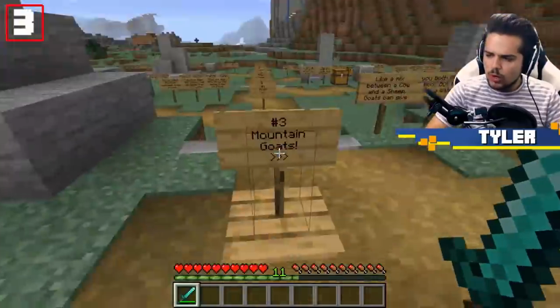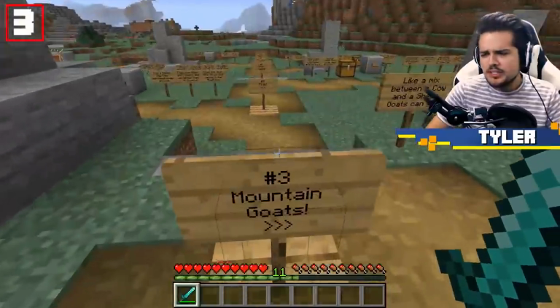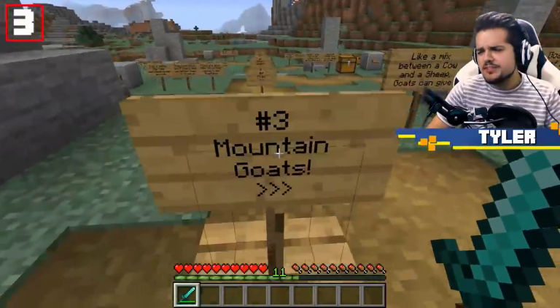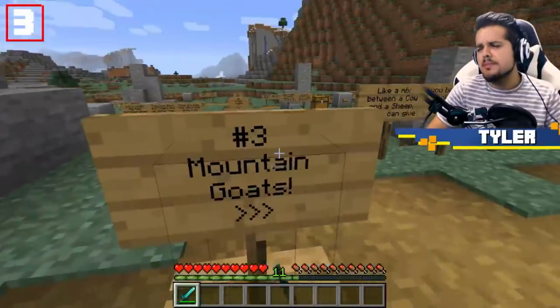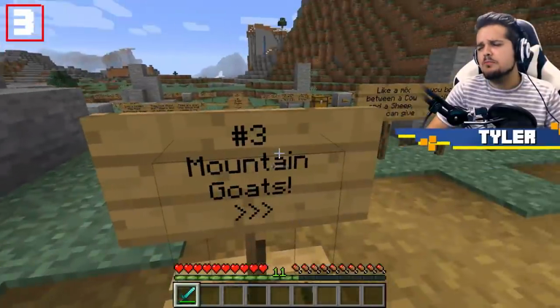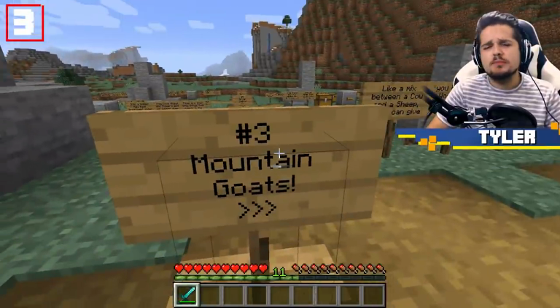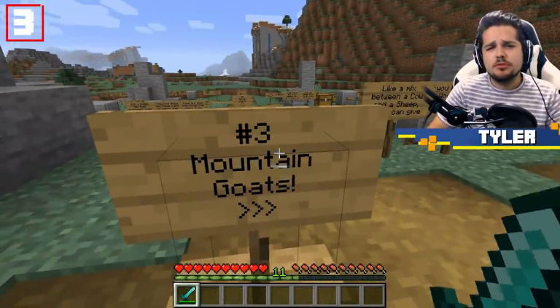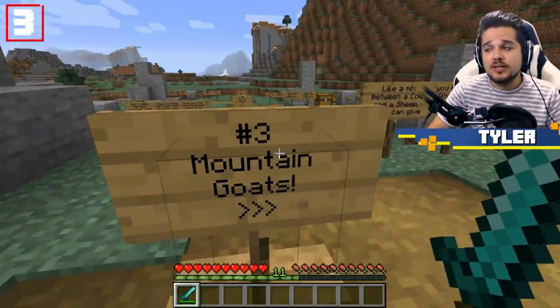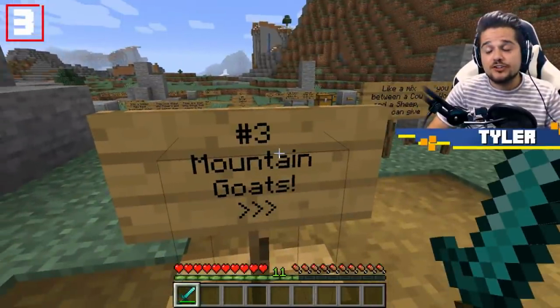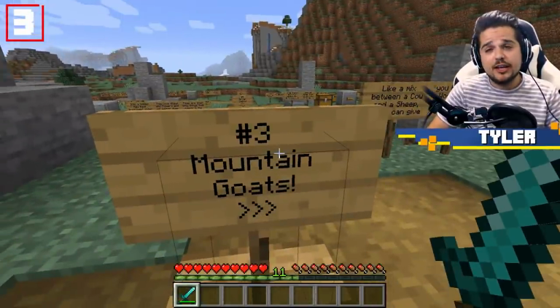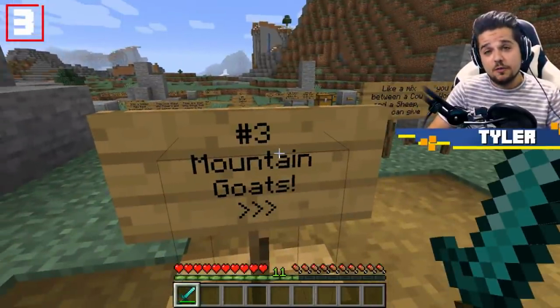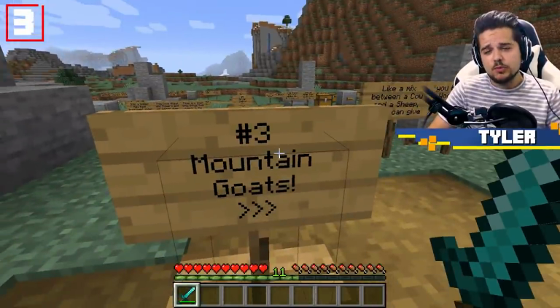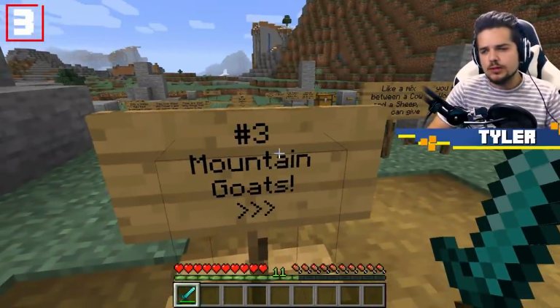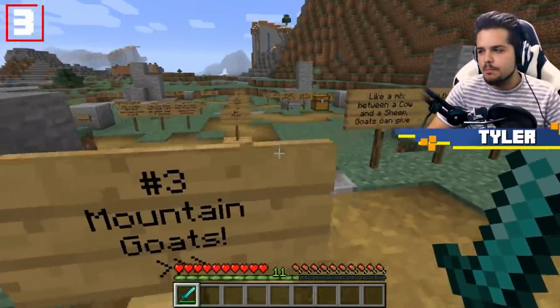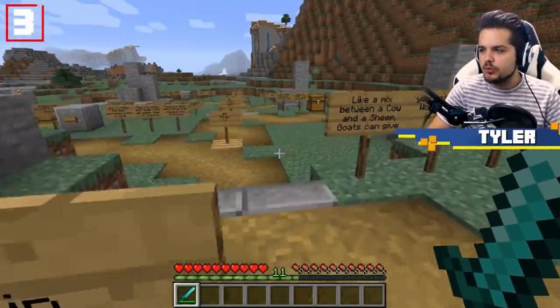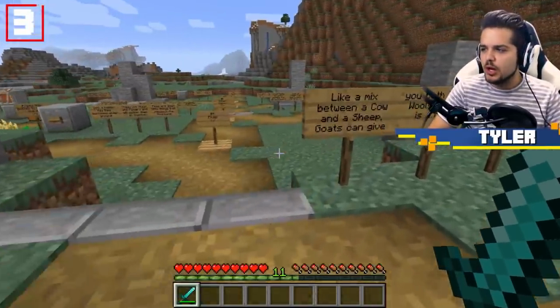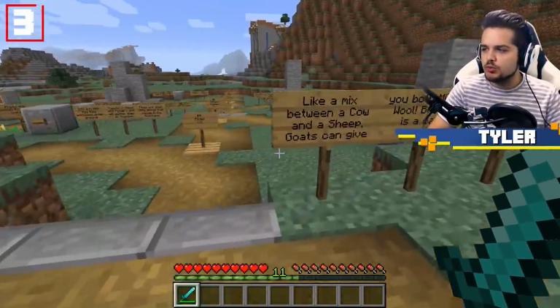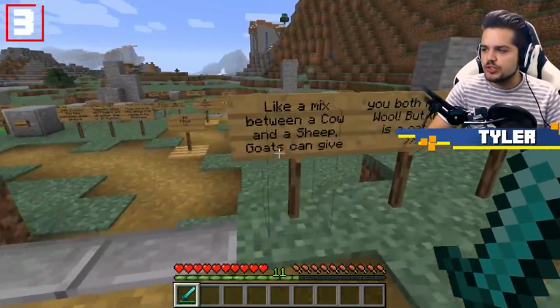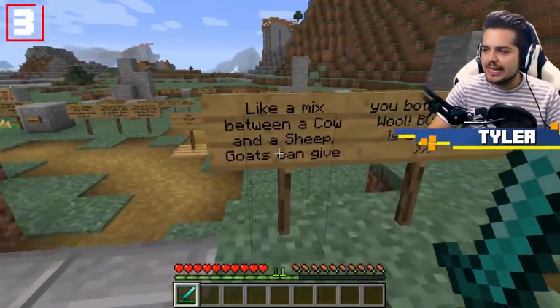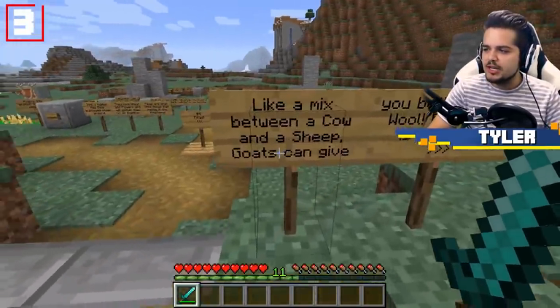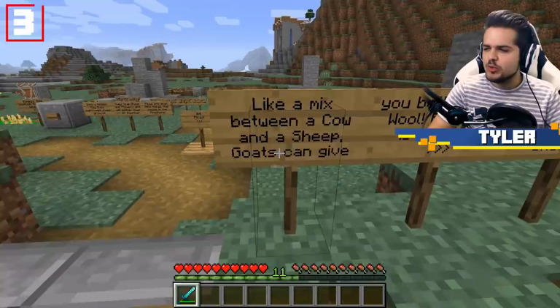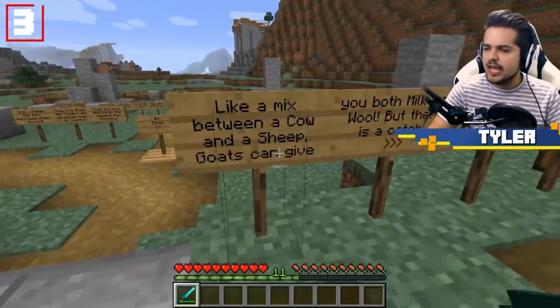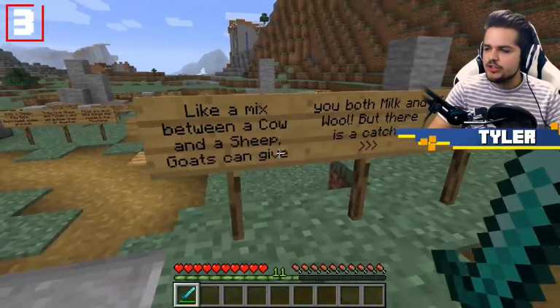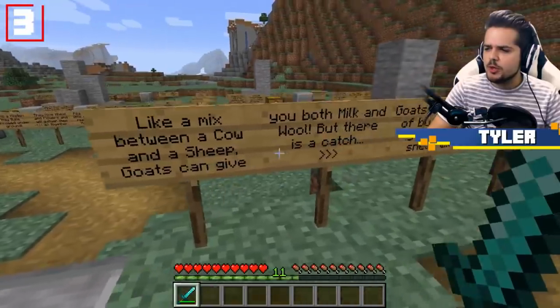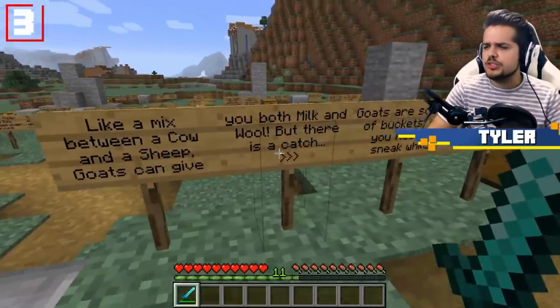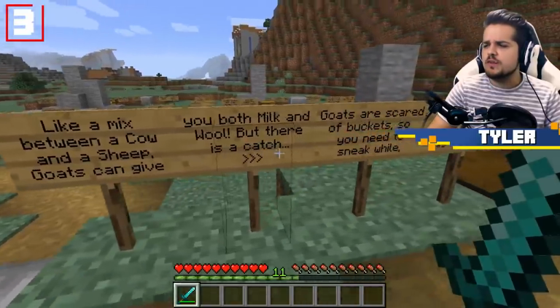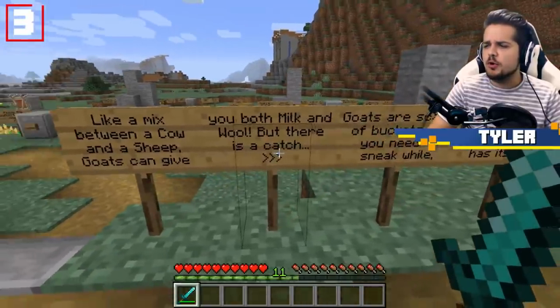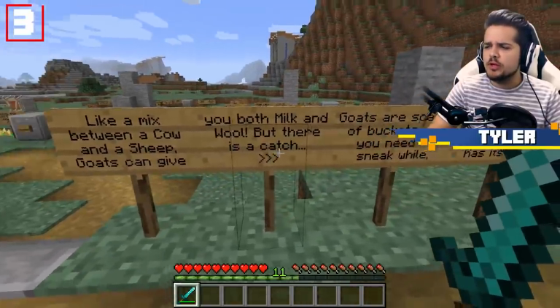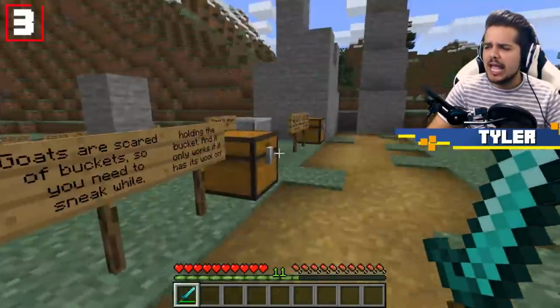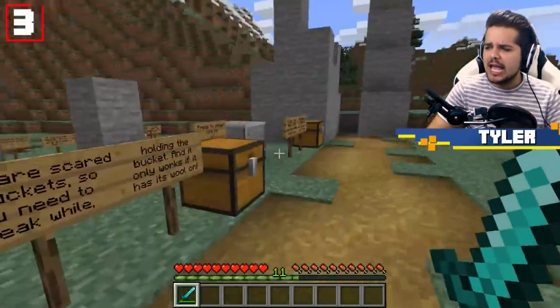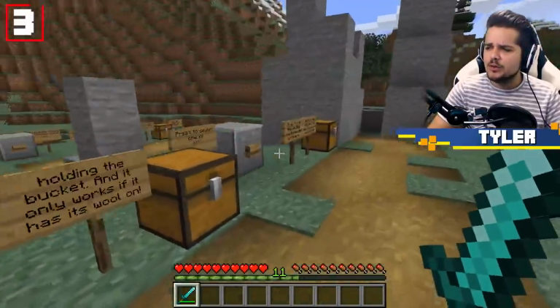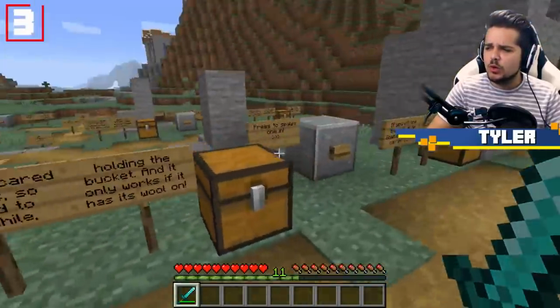1.17 mountain mob number three is actually a confirmed one: mountain goats. Like a mix between a cow and a sheep, goats can give you both milk and wool.